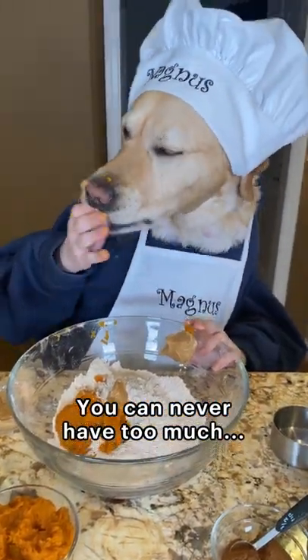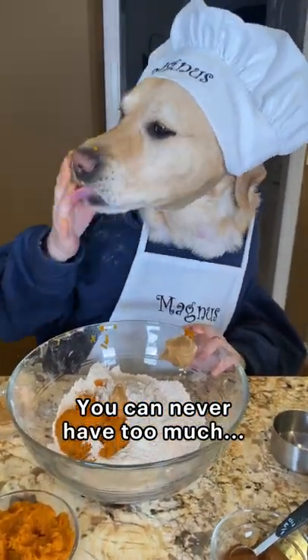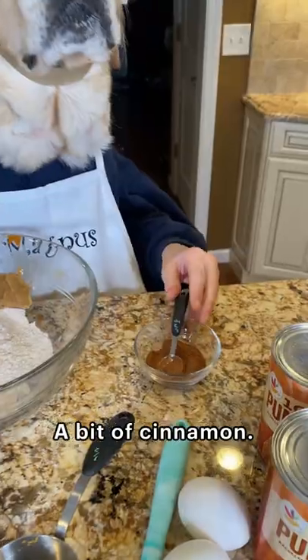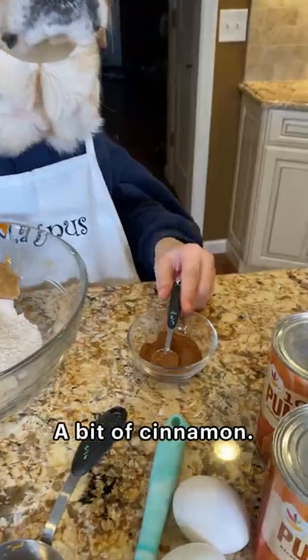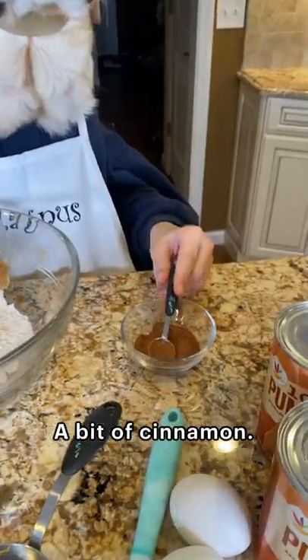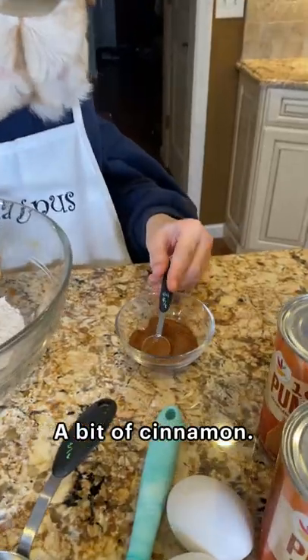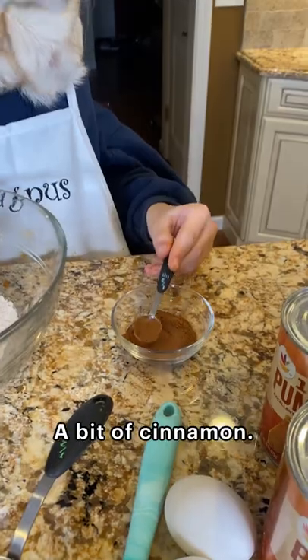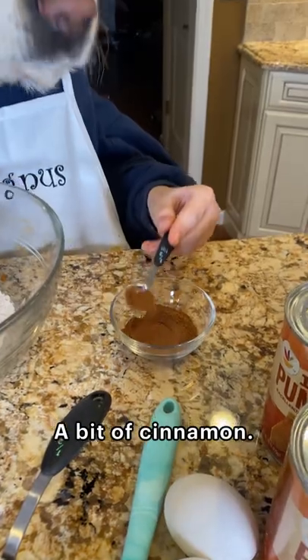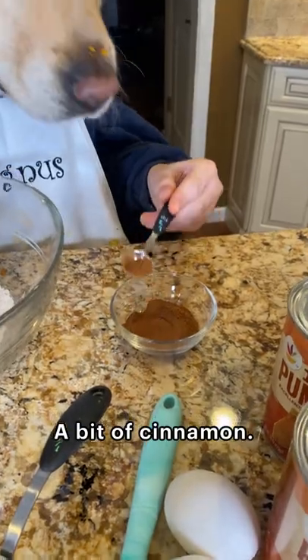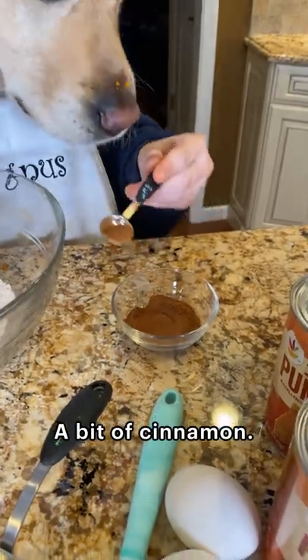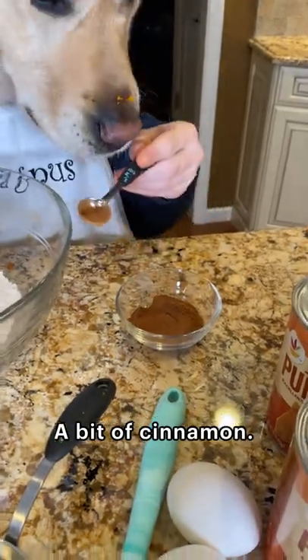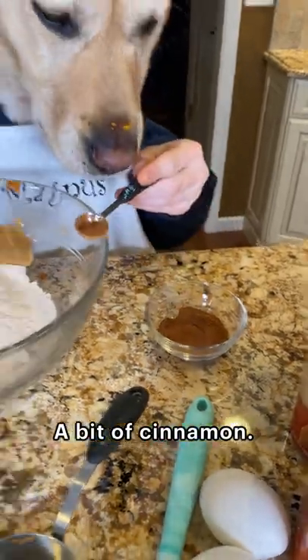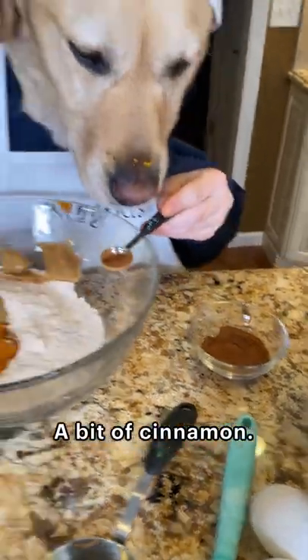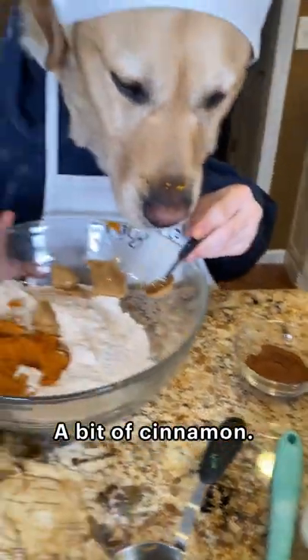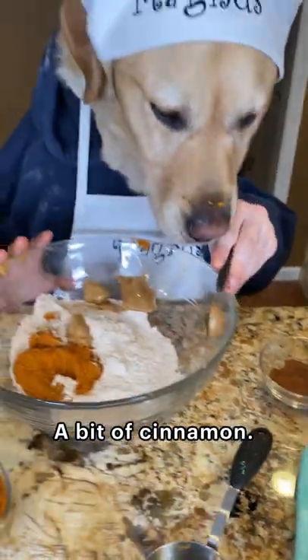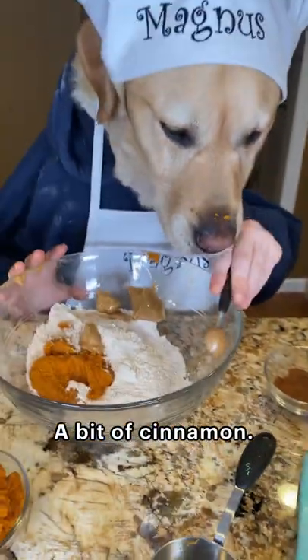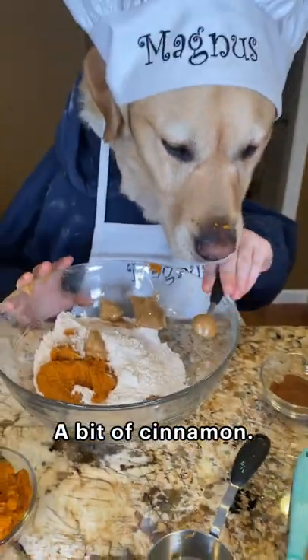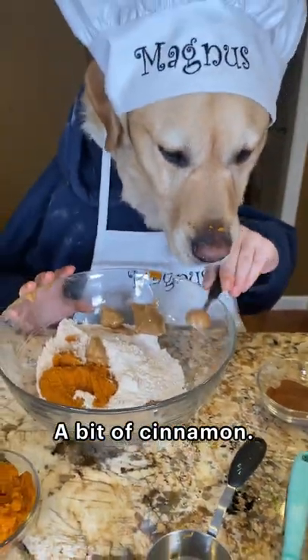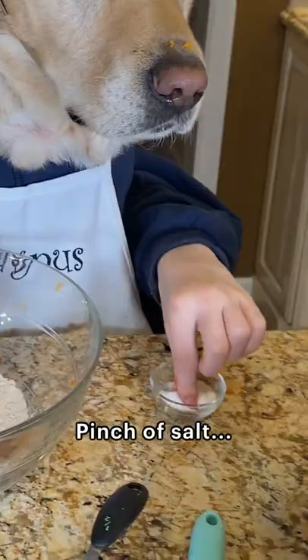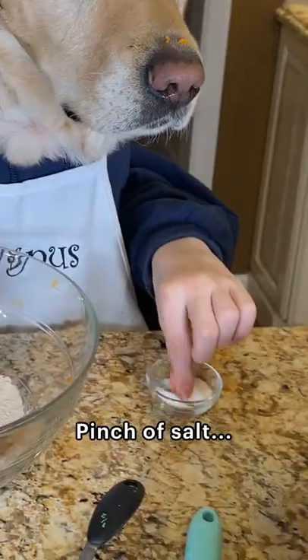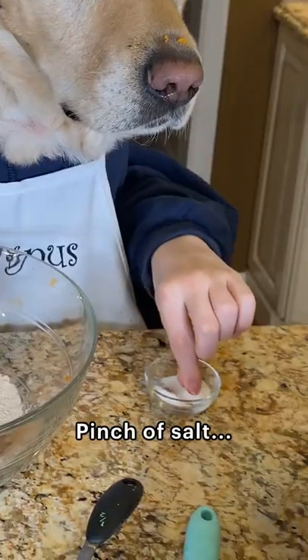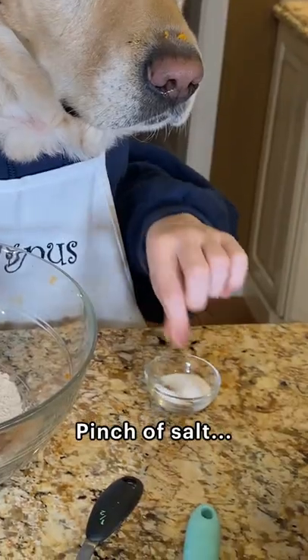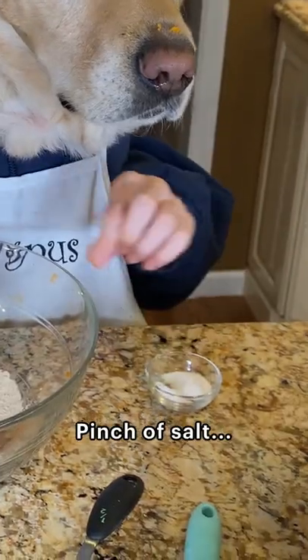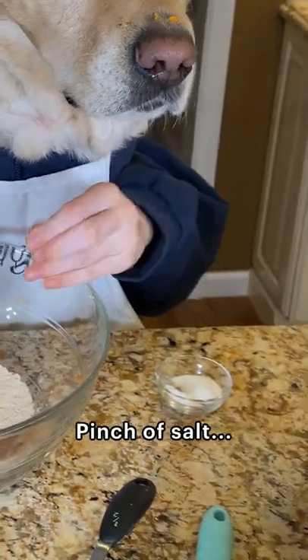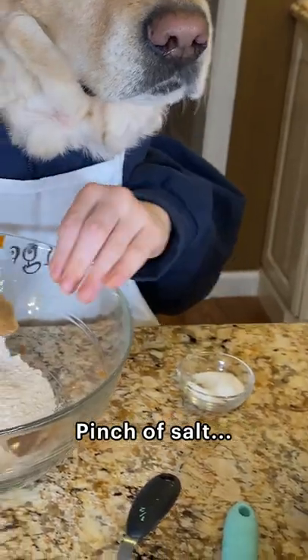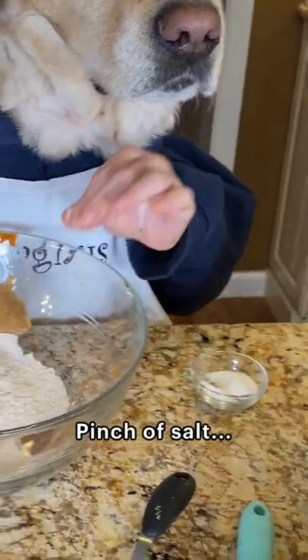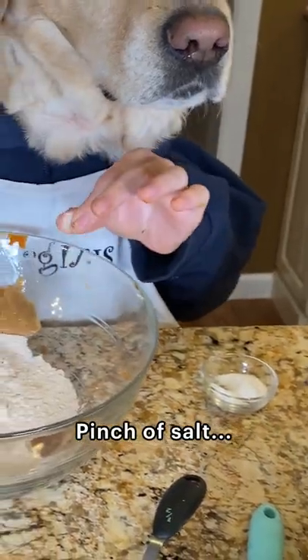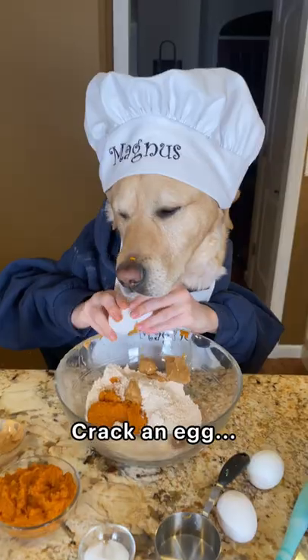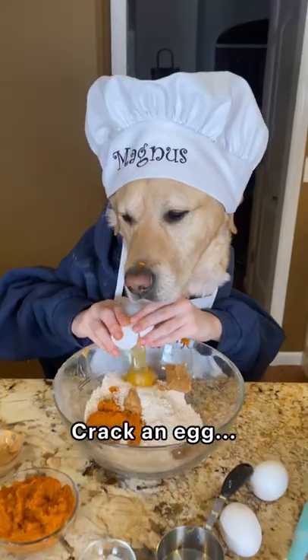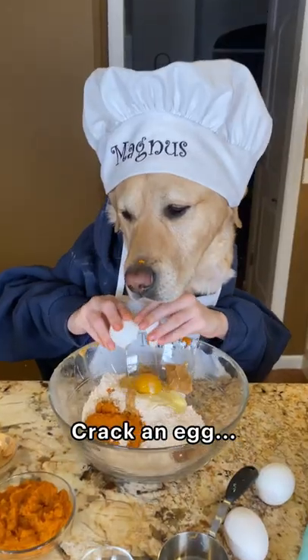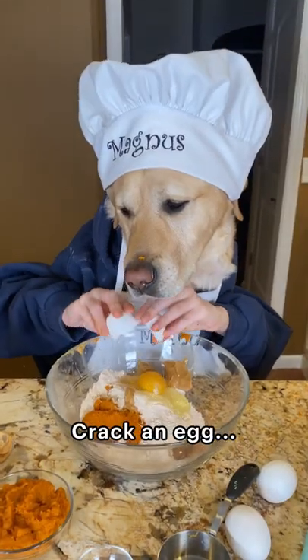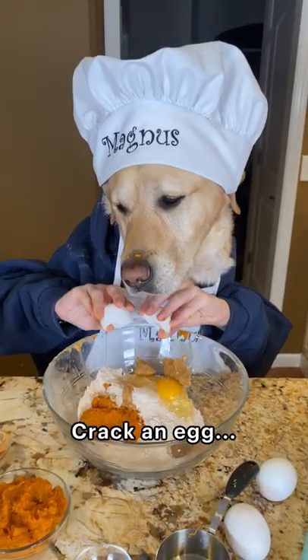A bit of cinnamon. Pinch of salt. Crack an egg.